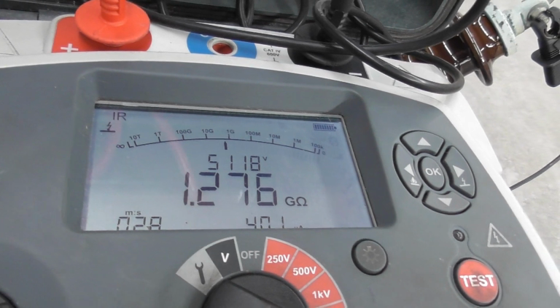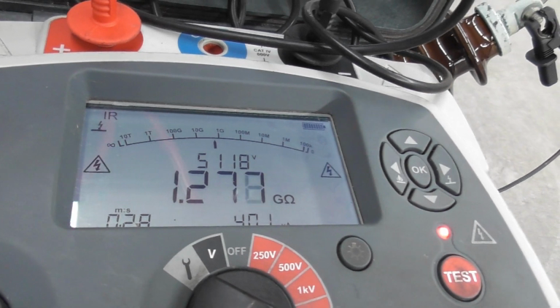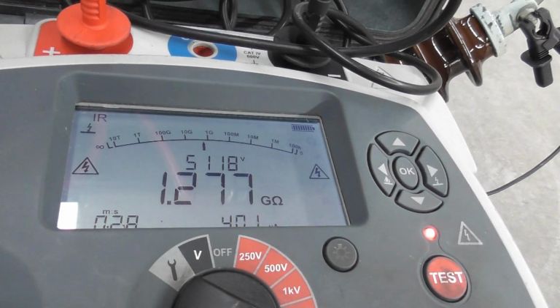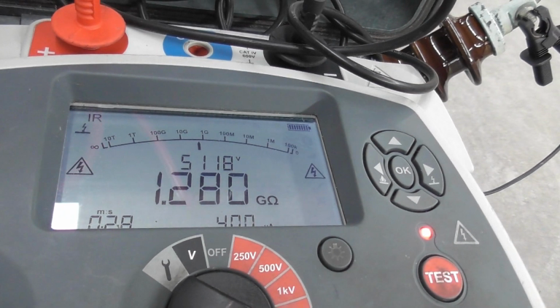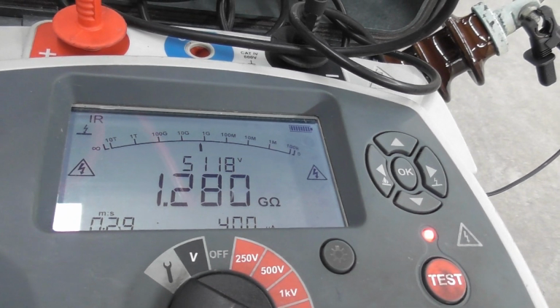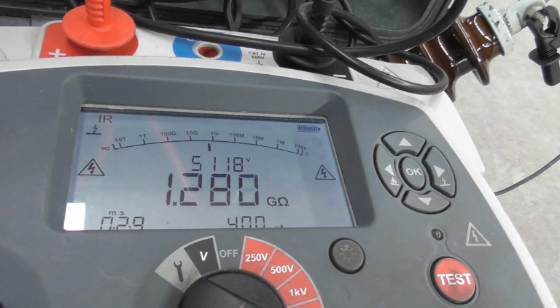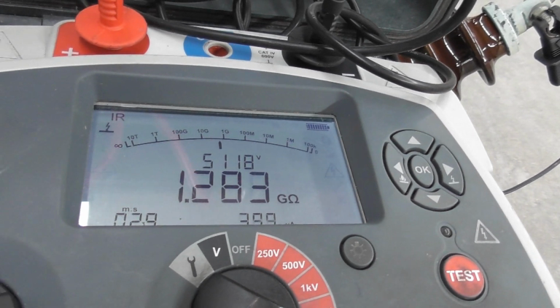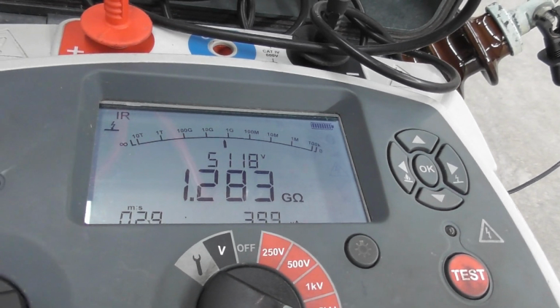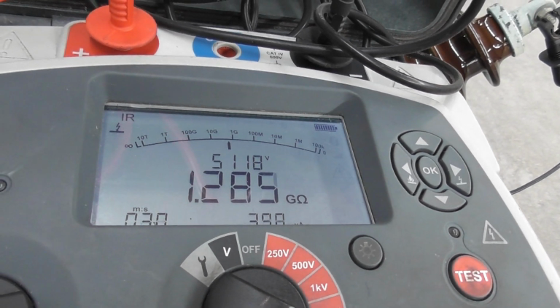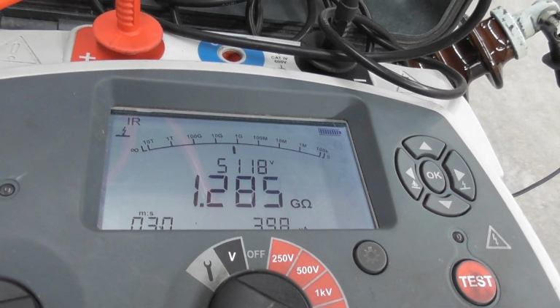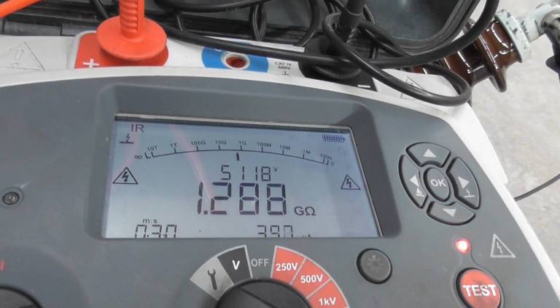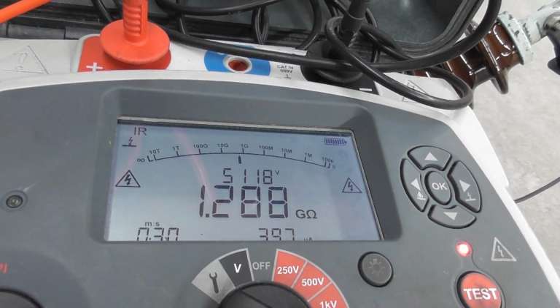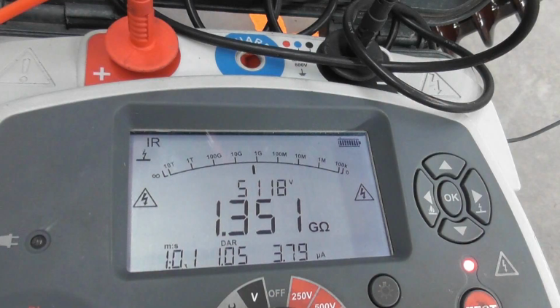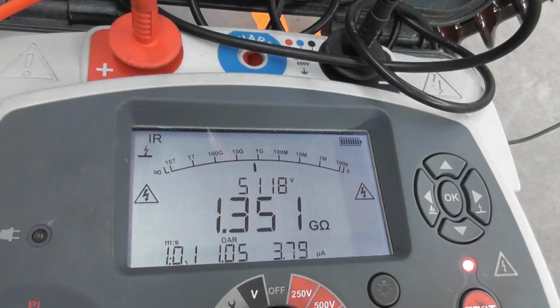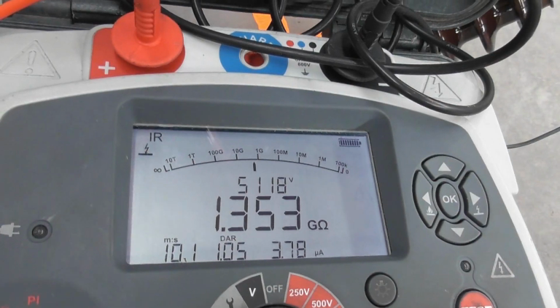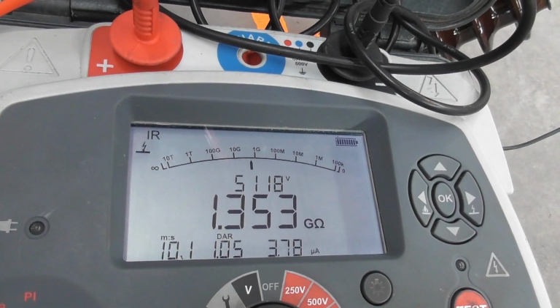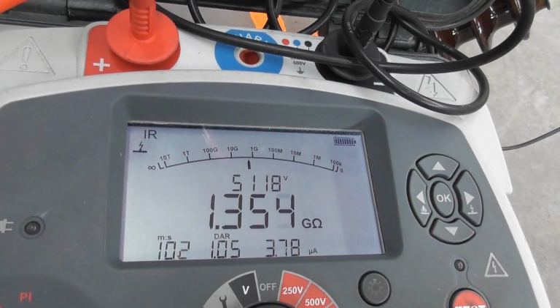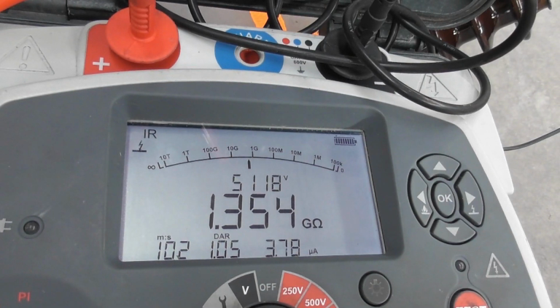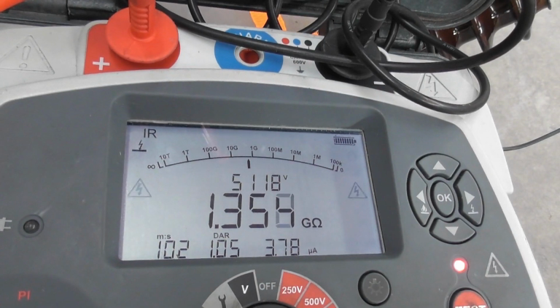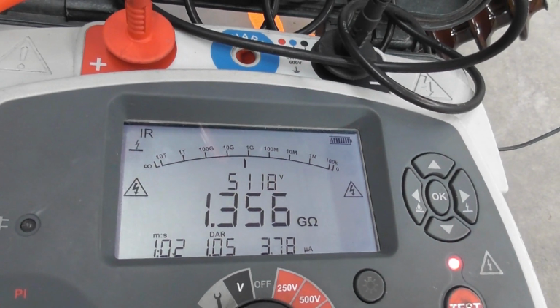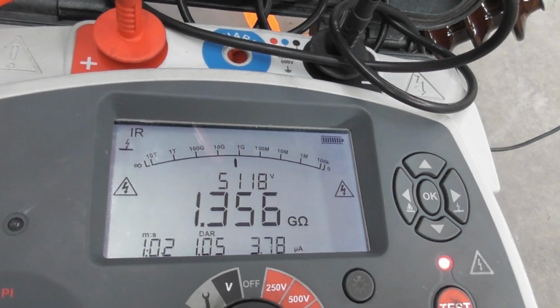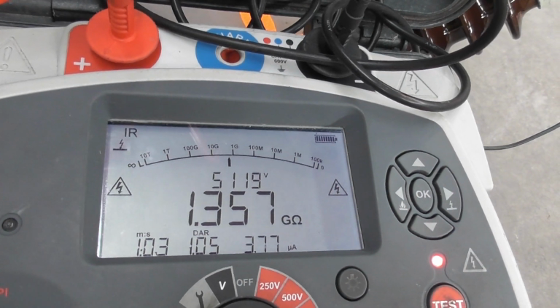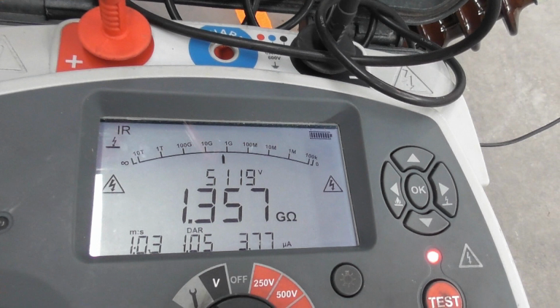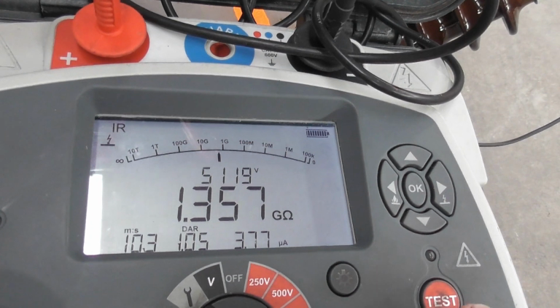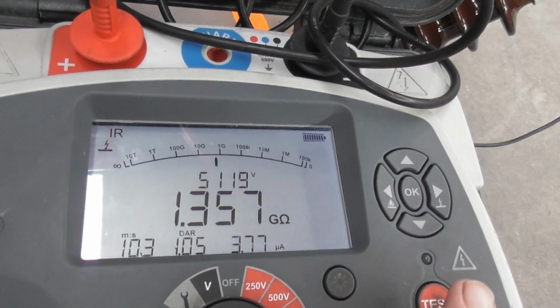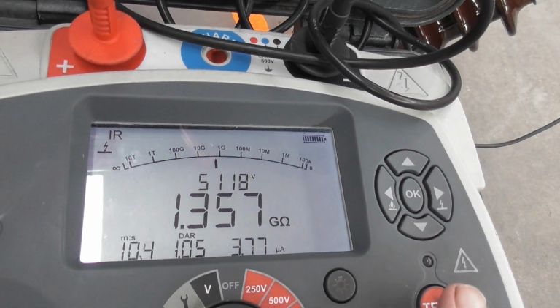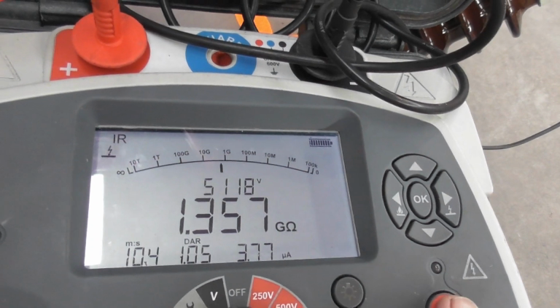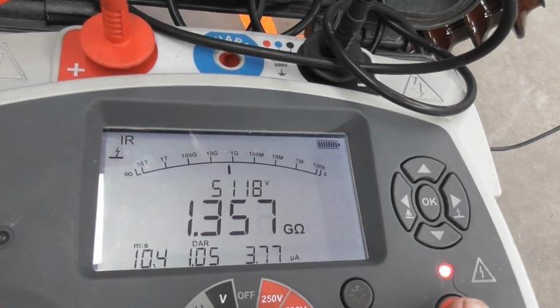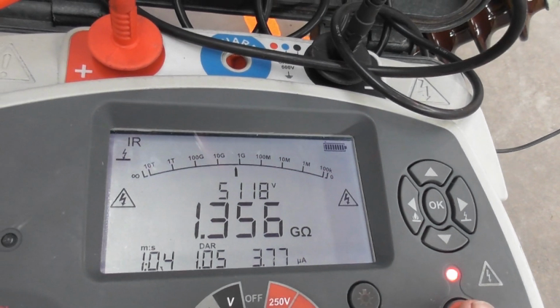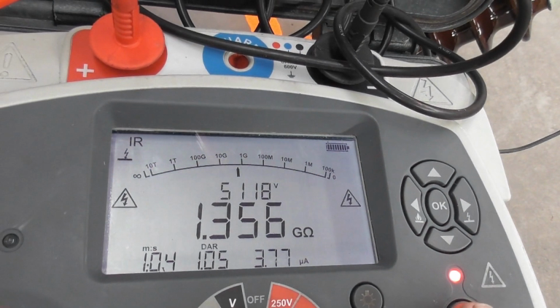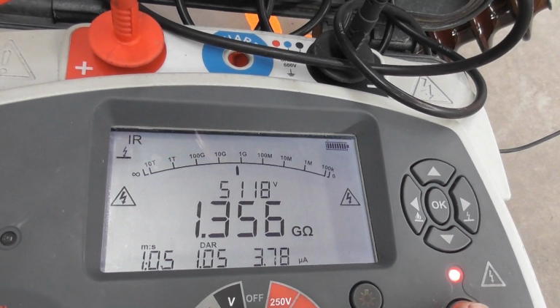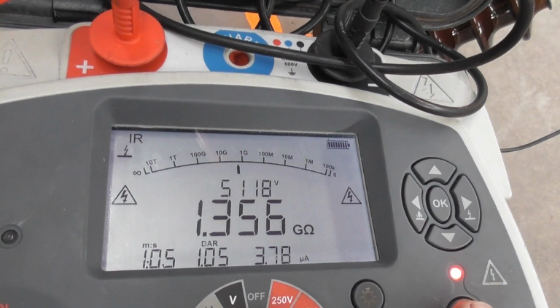5kV test here, we'll do one minute. Reading is 1.36 gigaohms nearly.